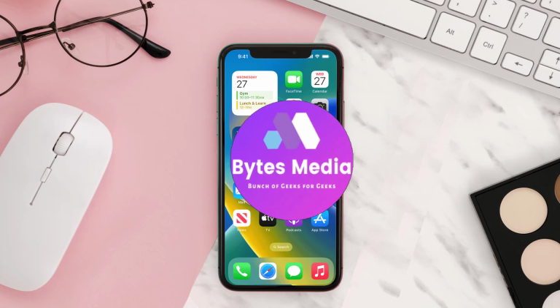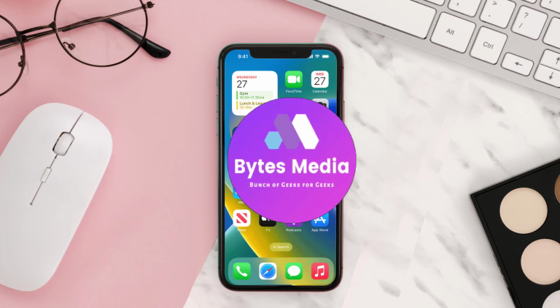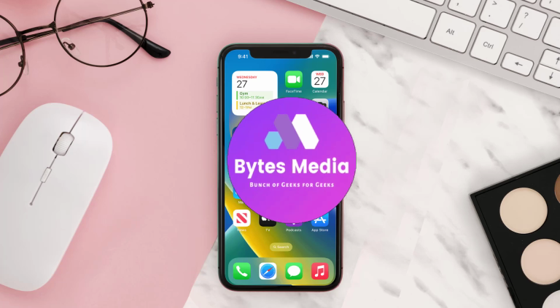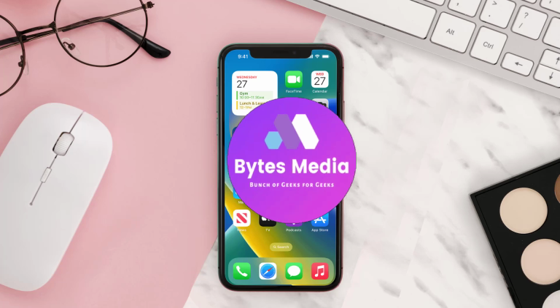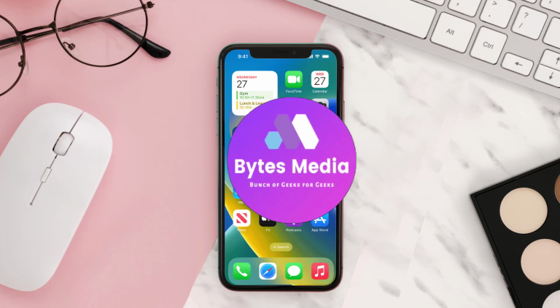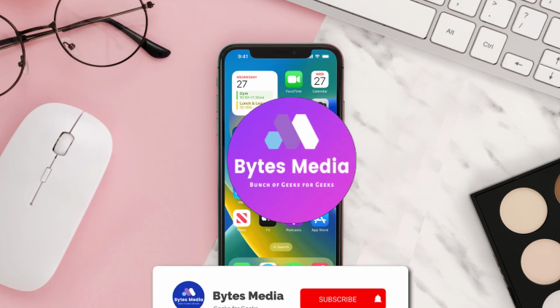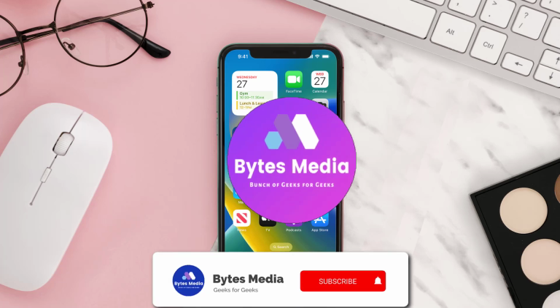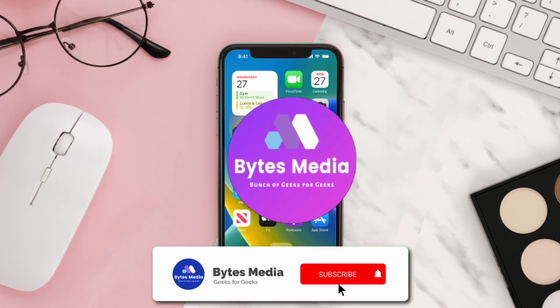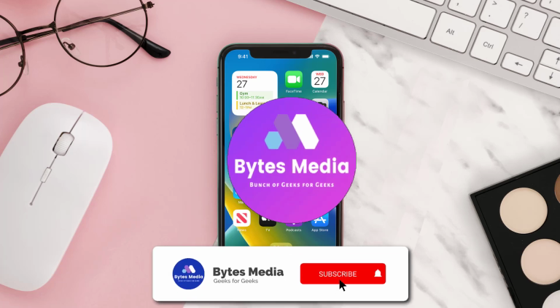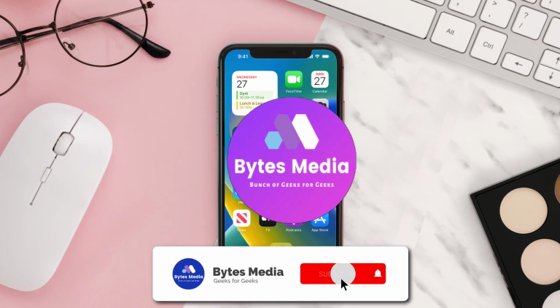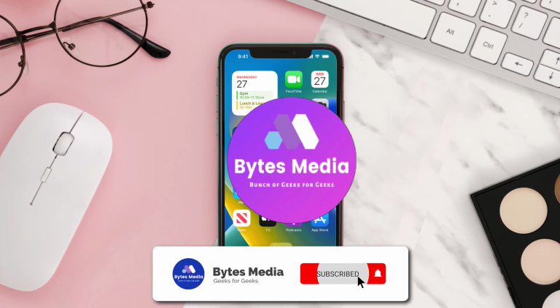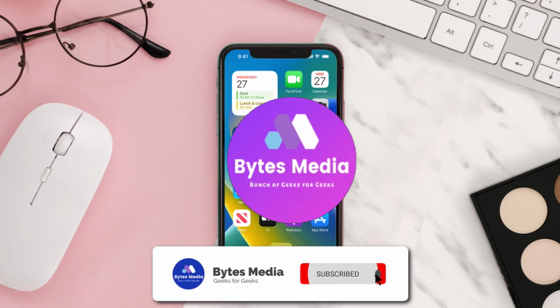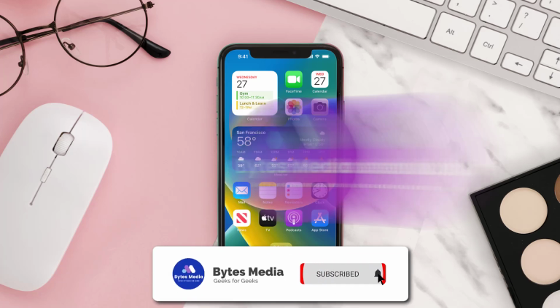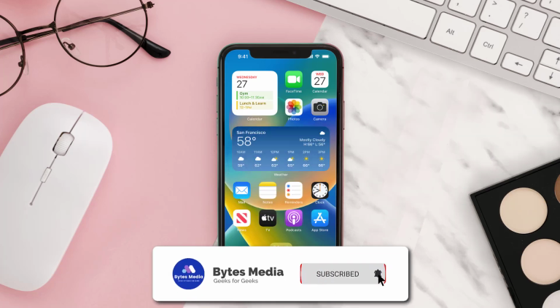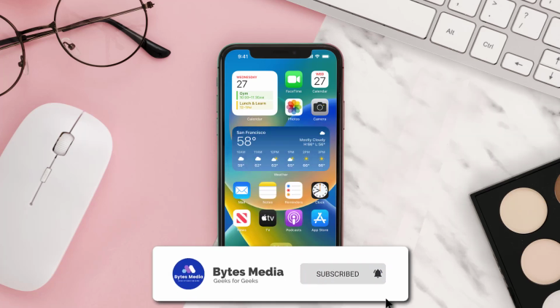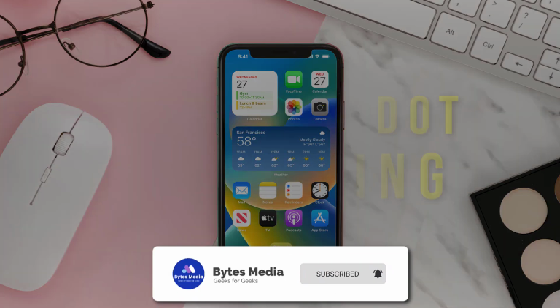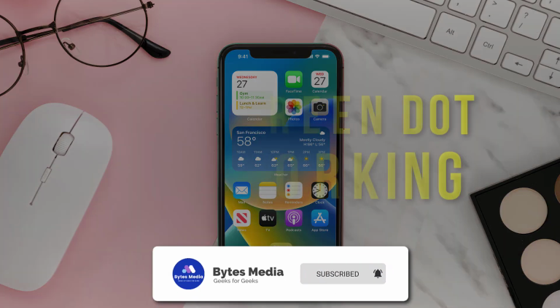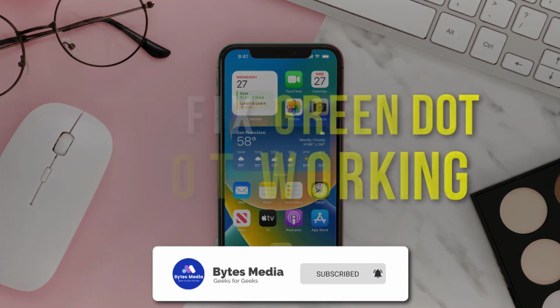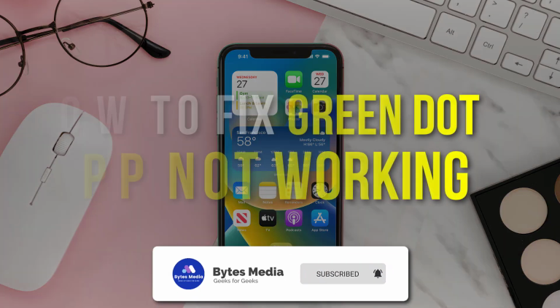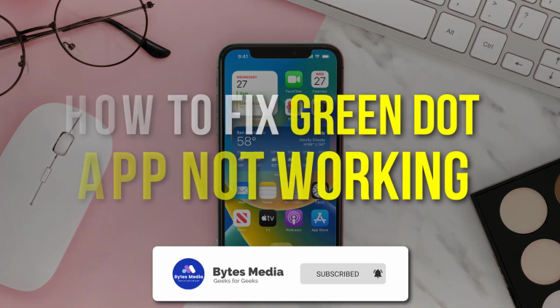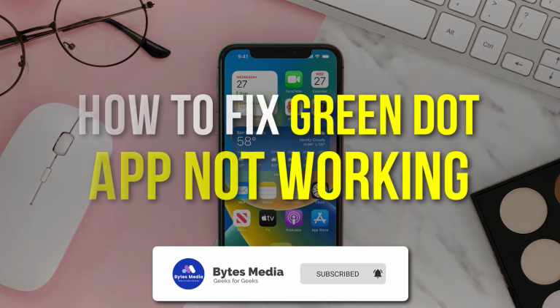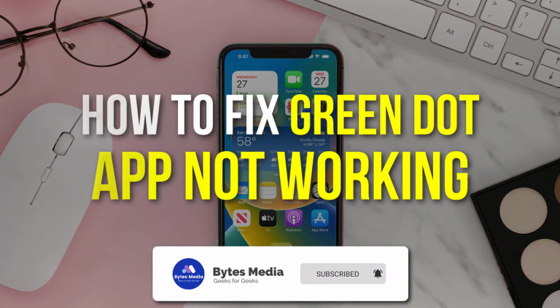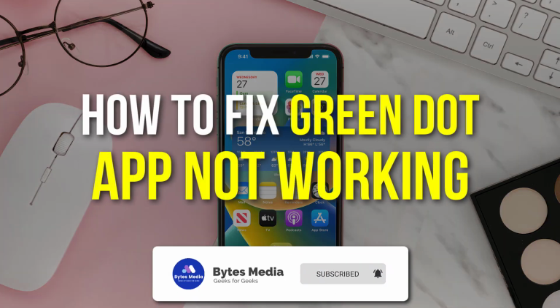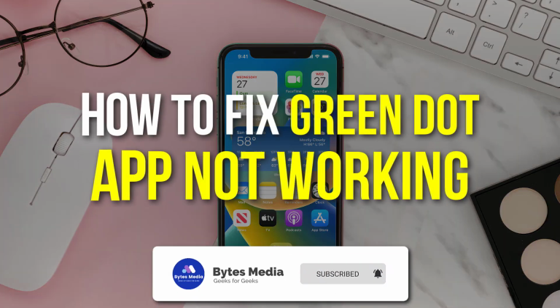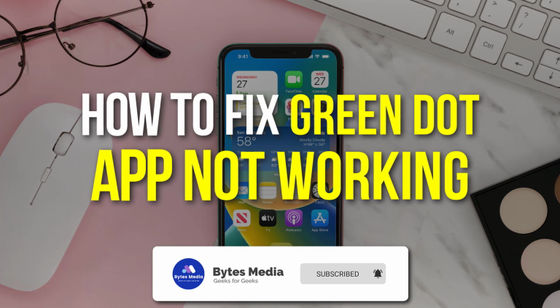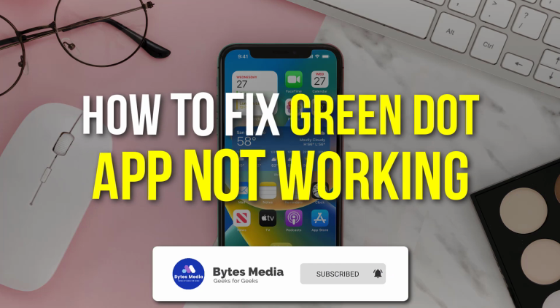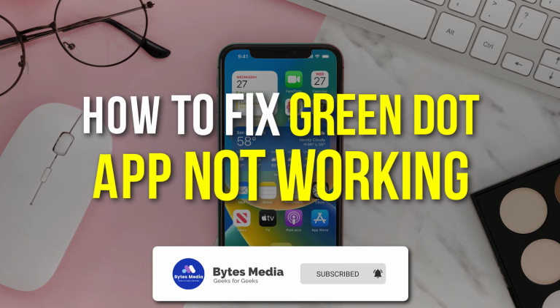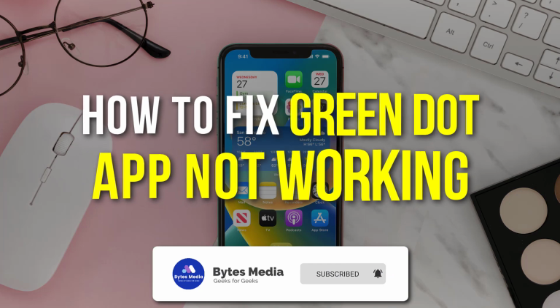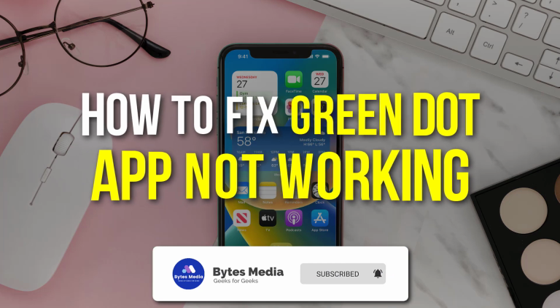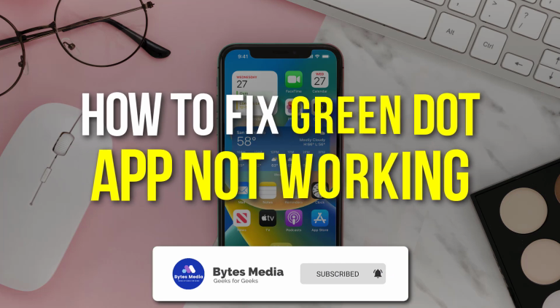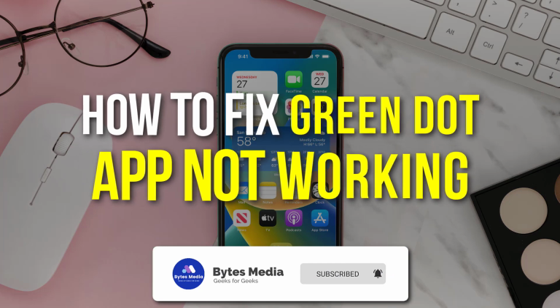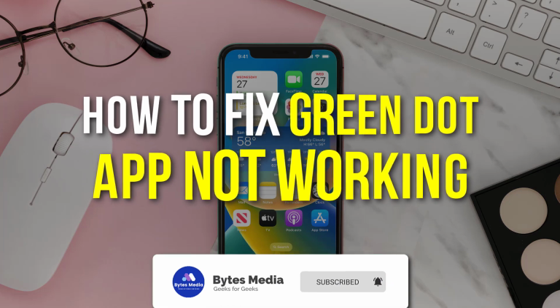Hey guys, I'm Anna and today I'm going to show you how to fix the Green Dot mobile app not working.